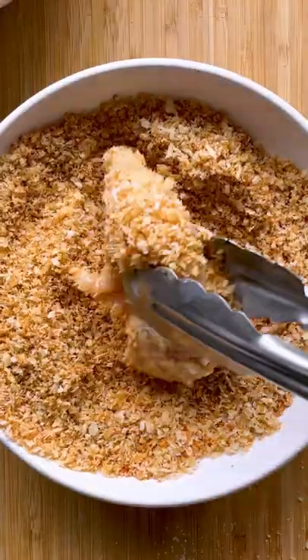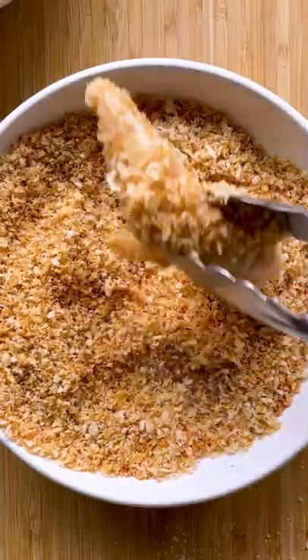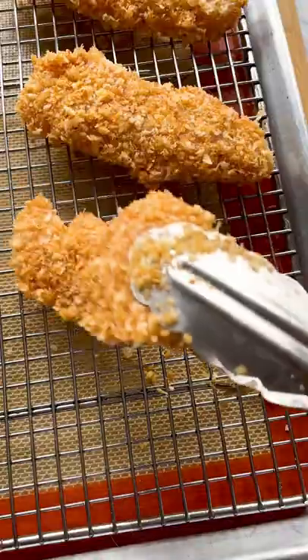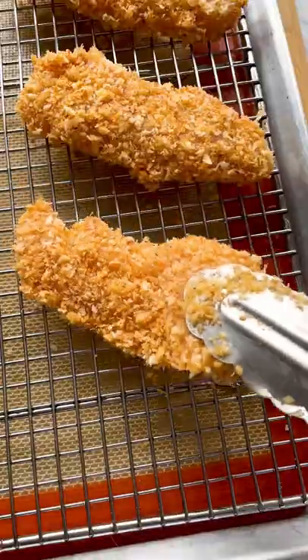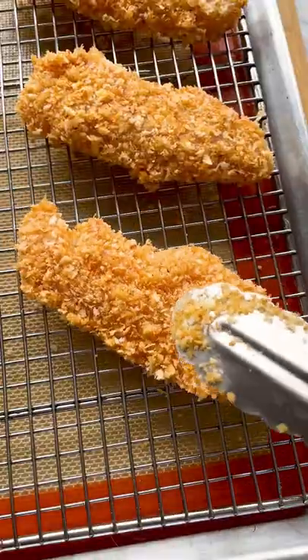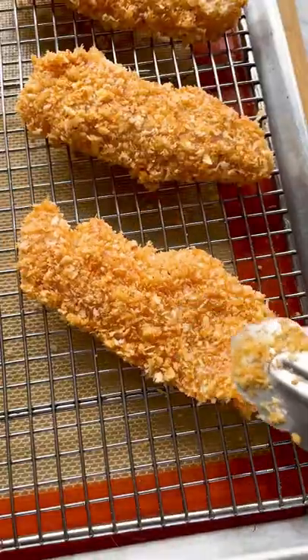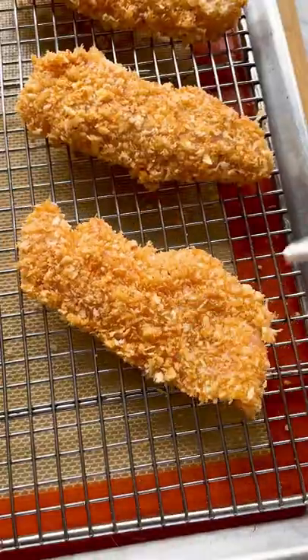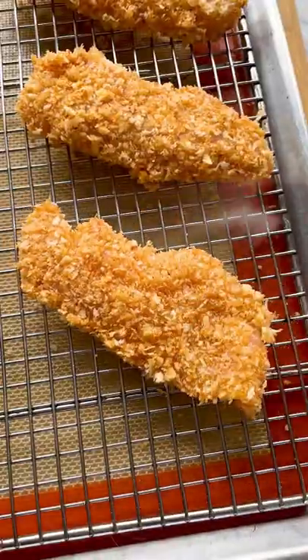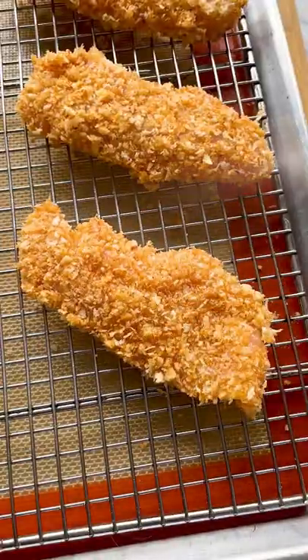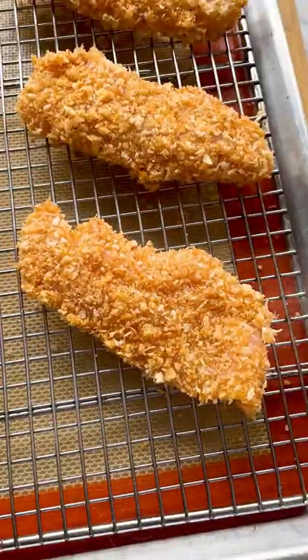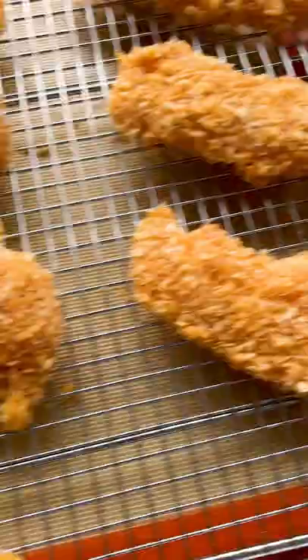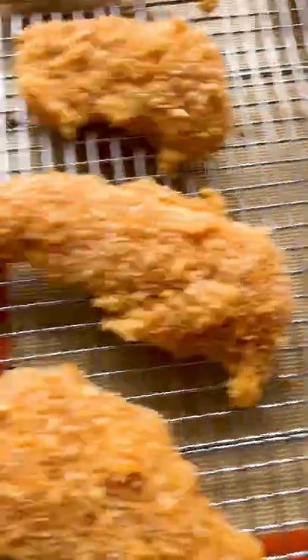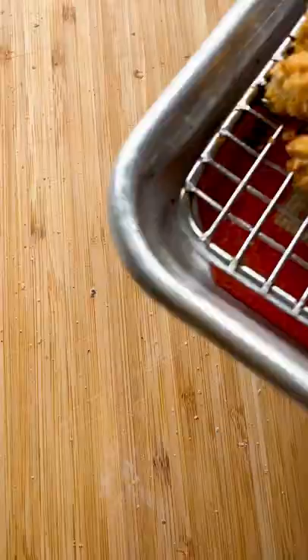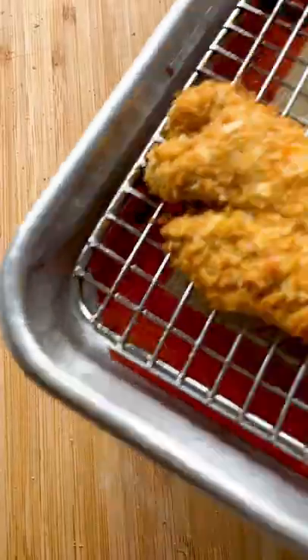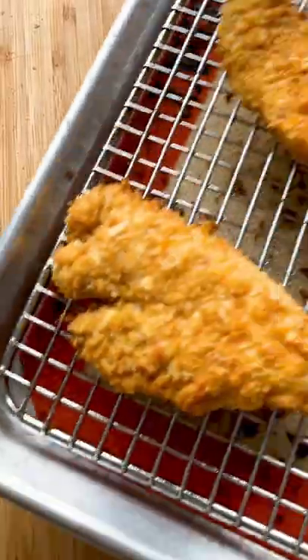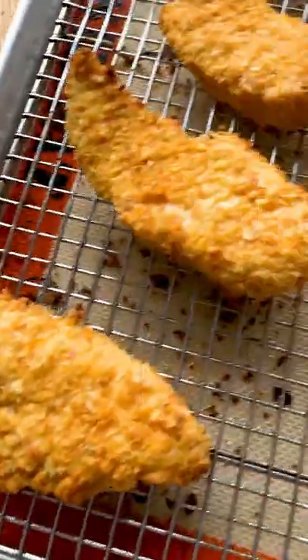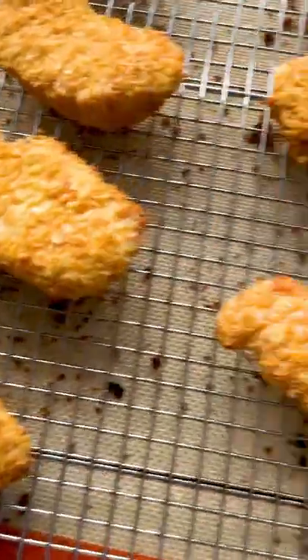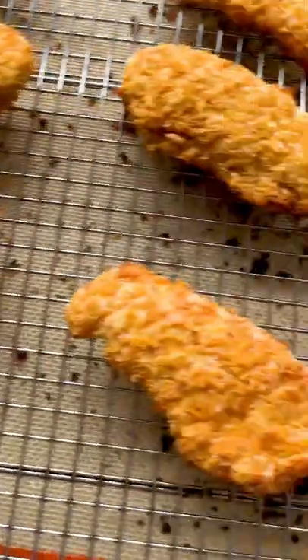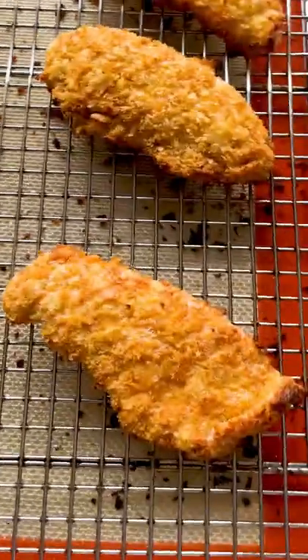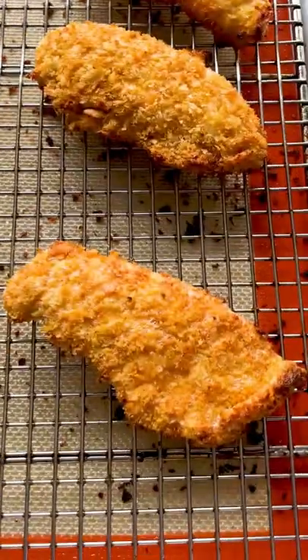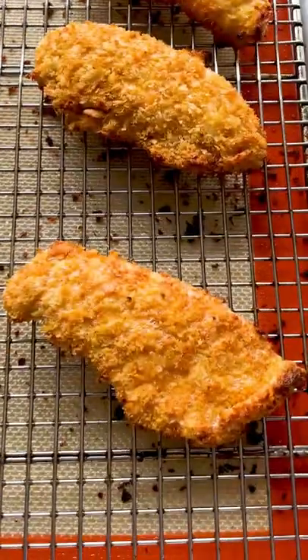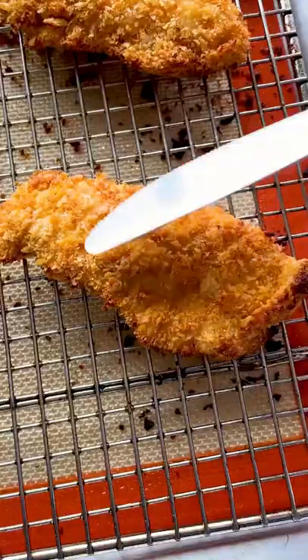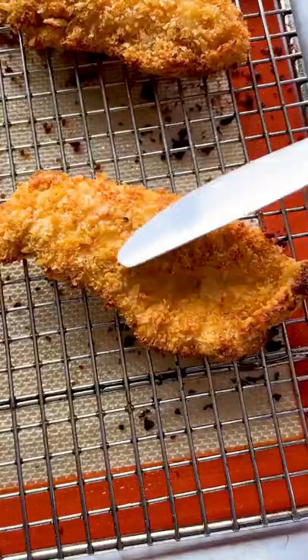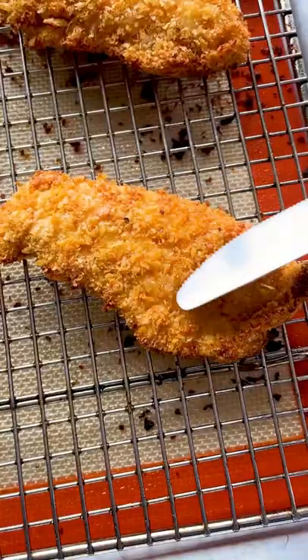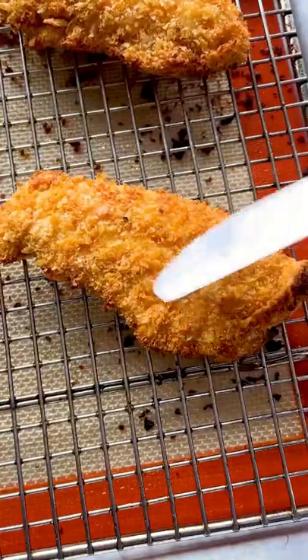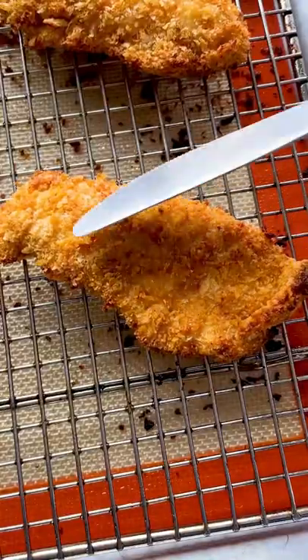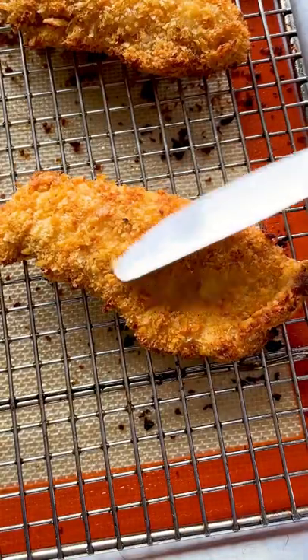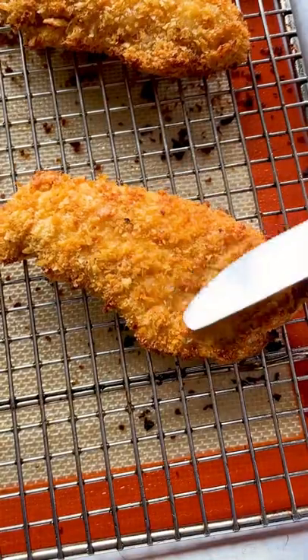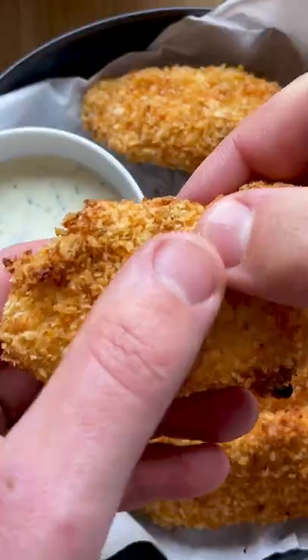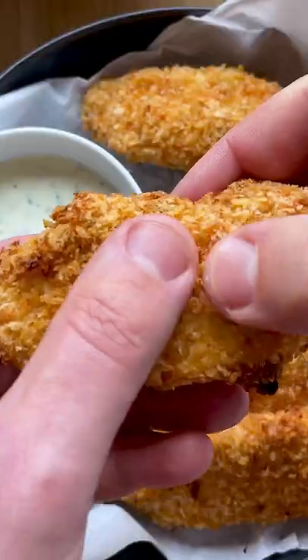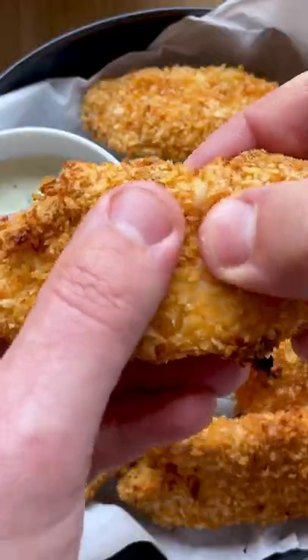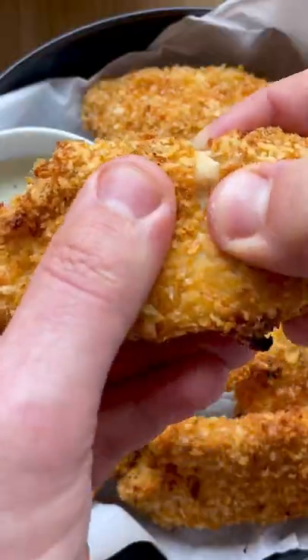Bake in the oven until crispy and delicious, for about 15 minutes. Serve with ranch and dig in!